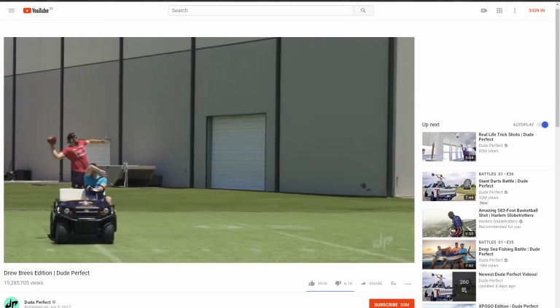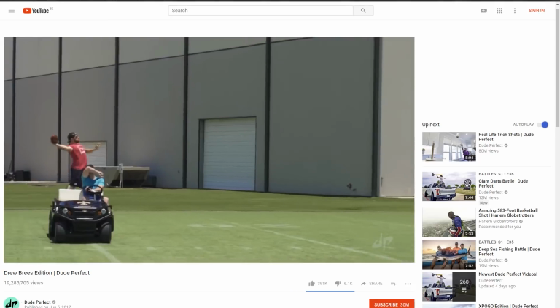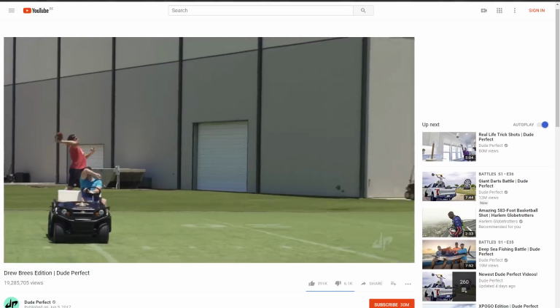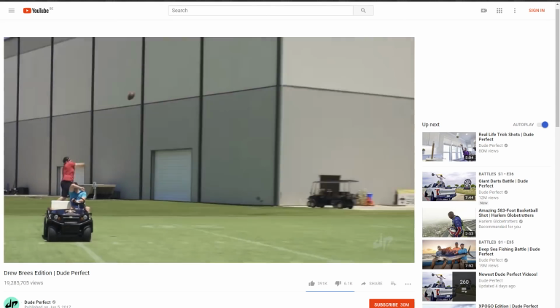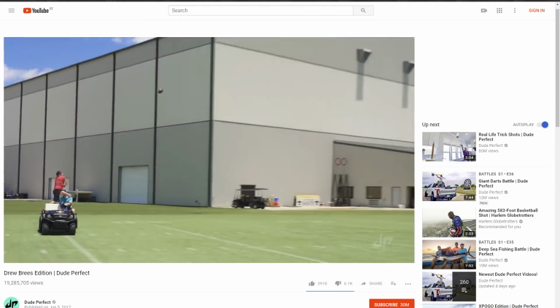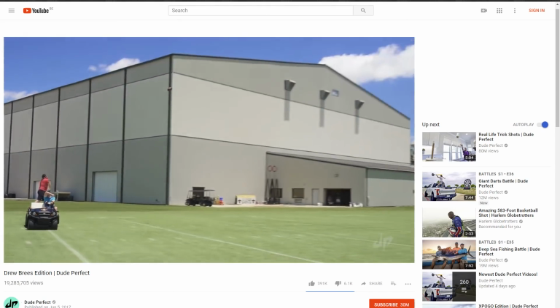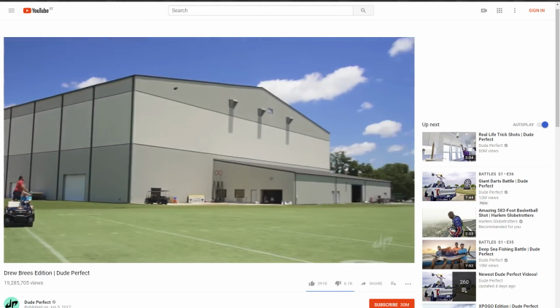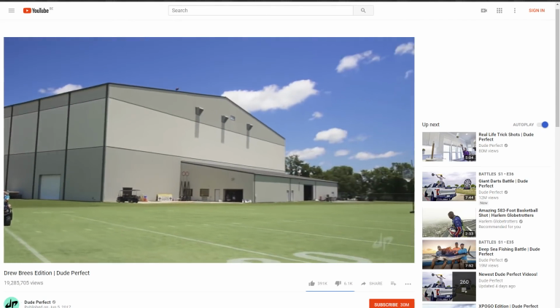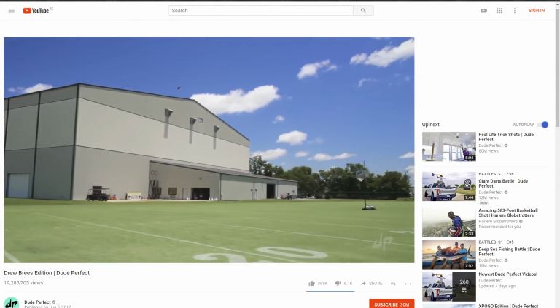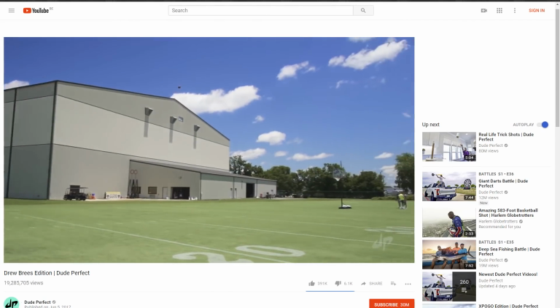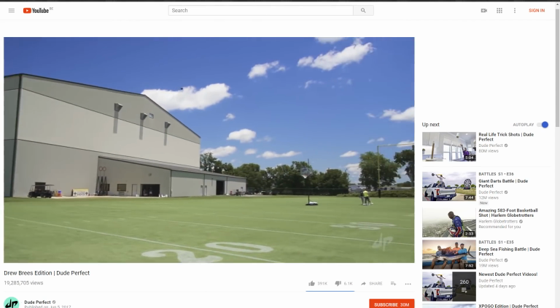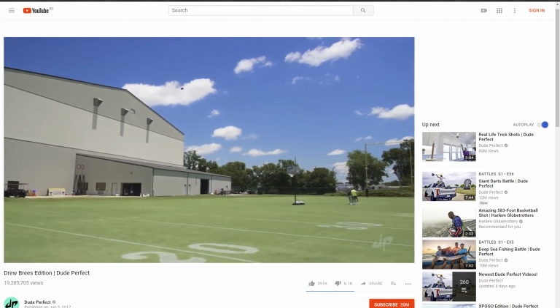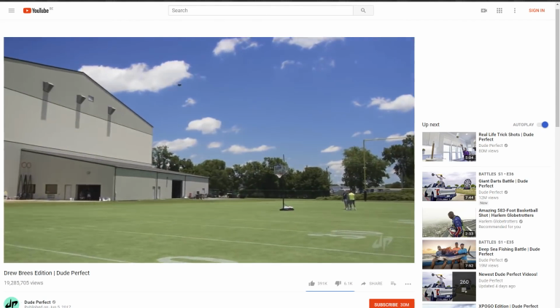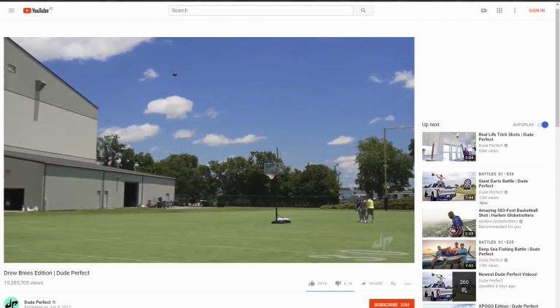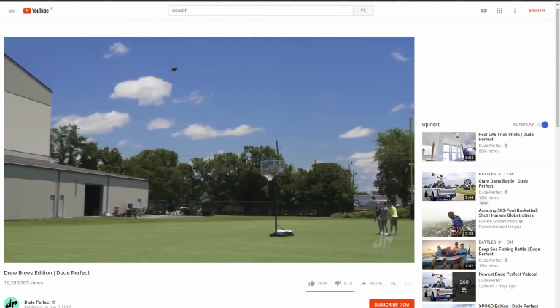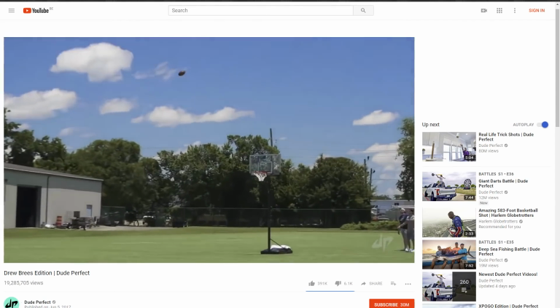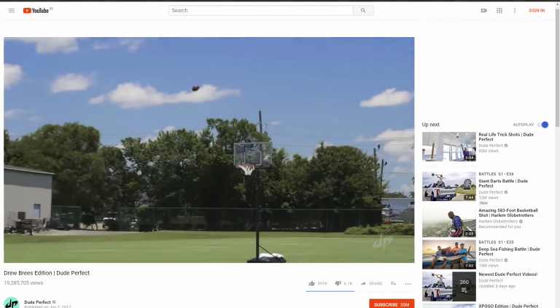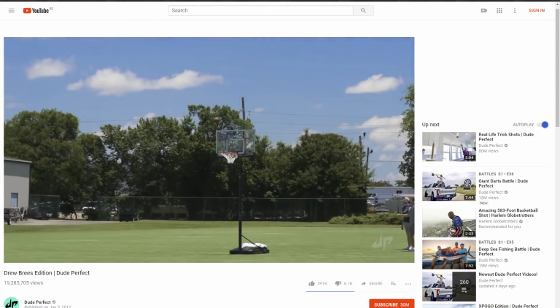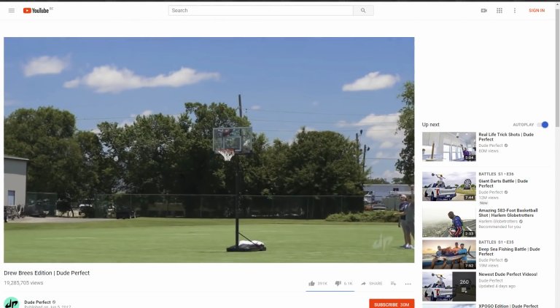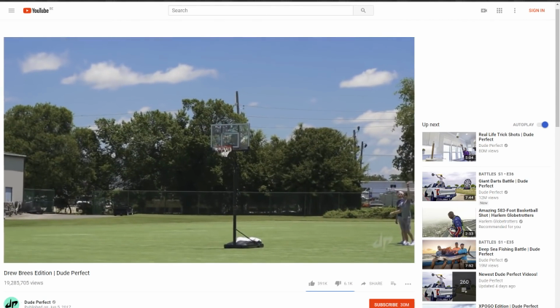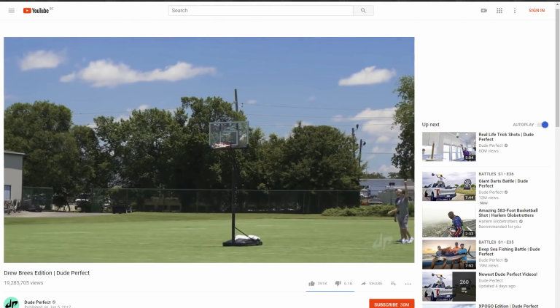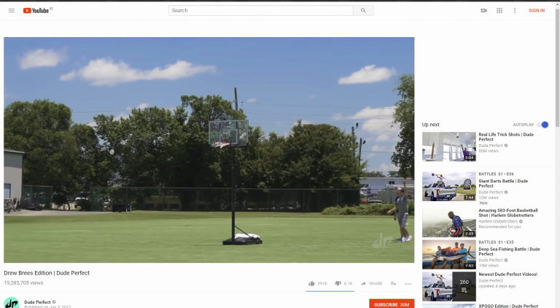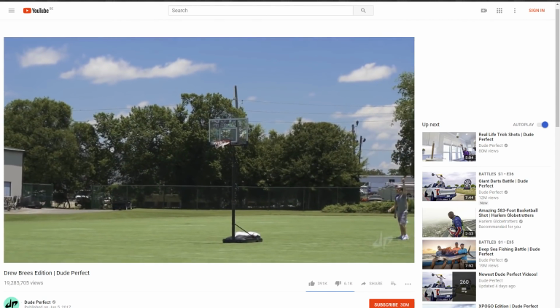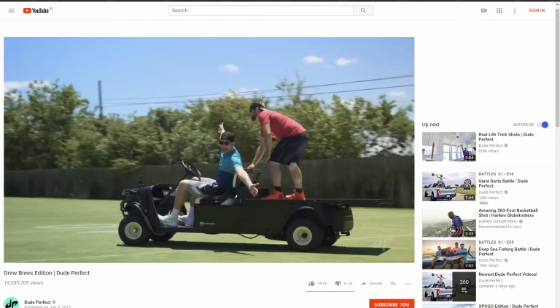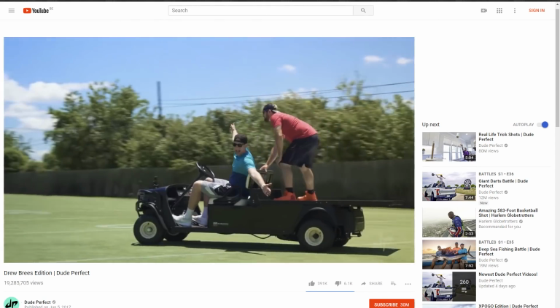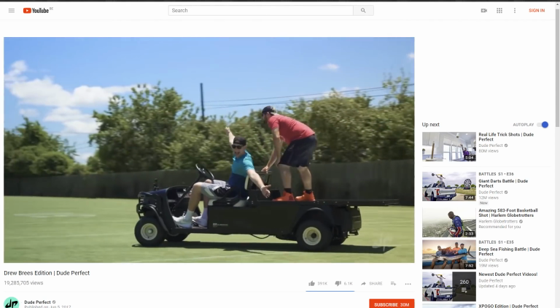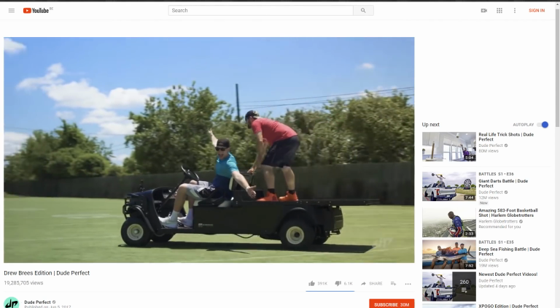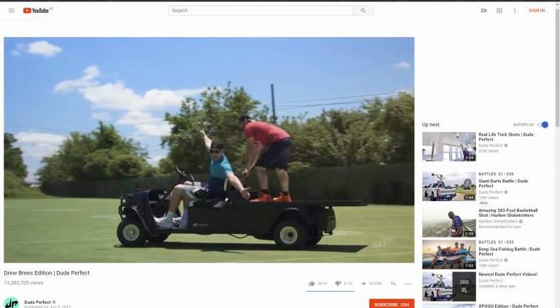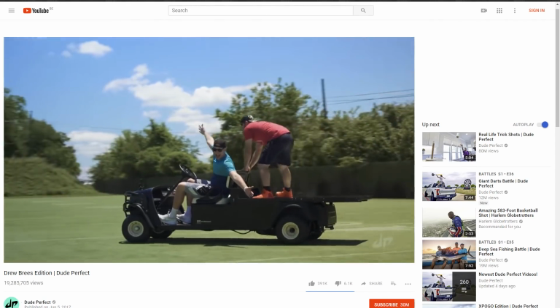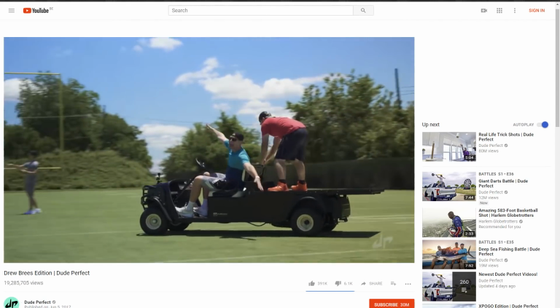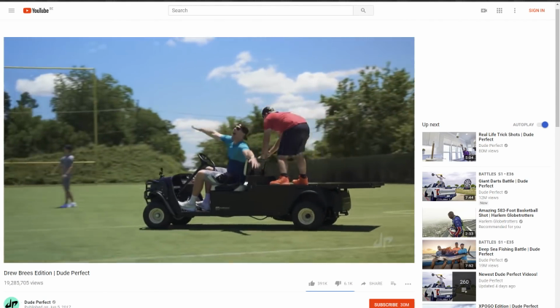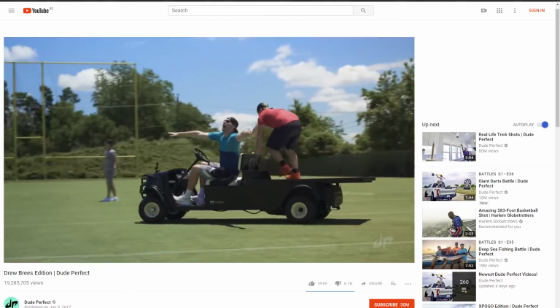Trick shots like the guys do over at Dude Perfect are not easy to recreate — which is why we're going to fake it.